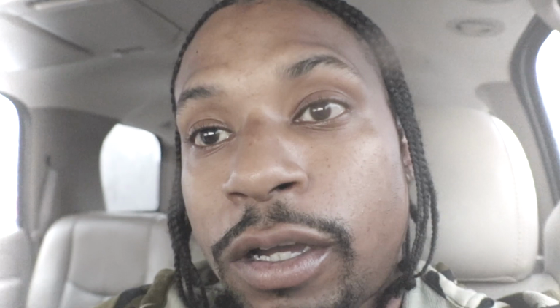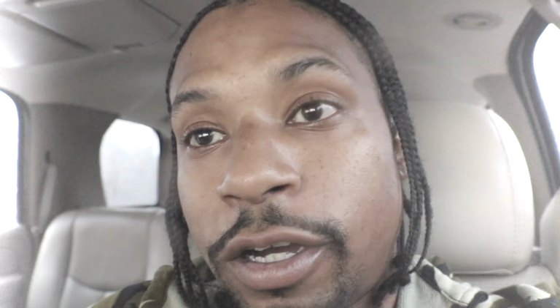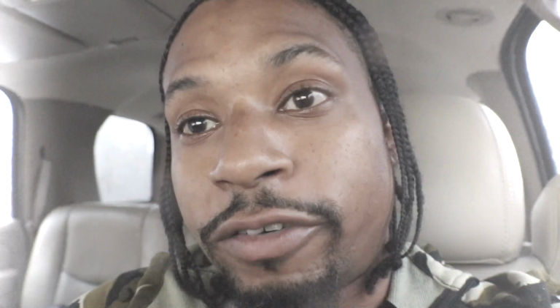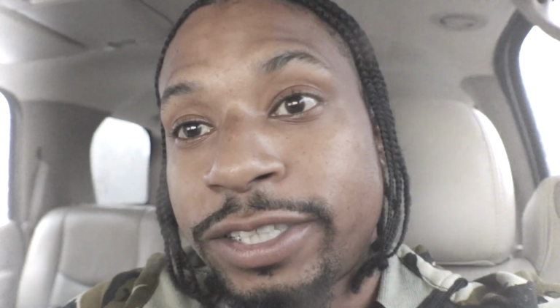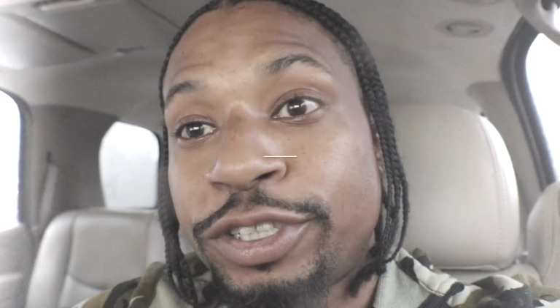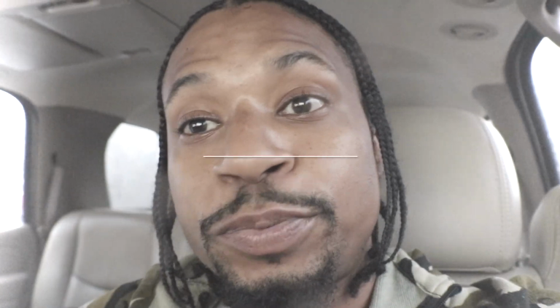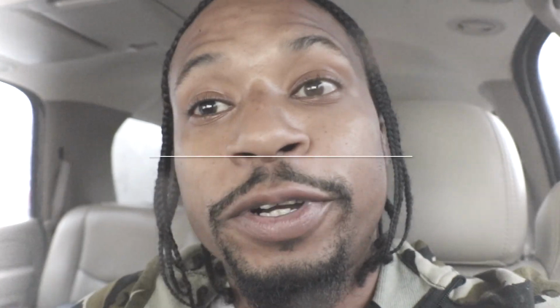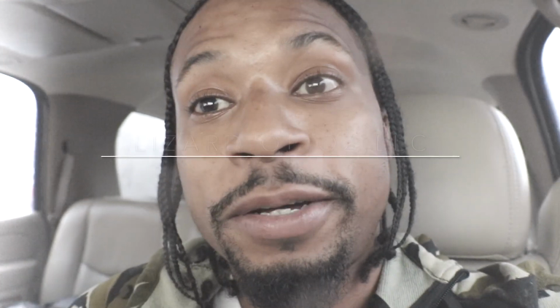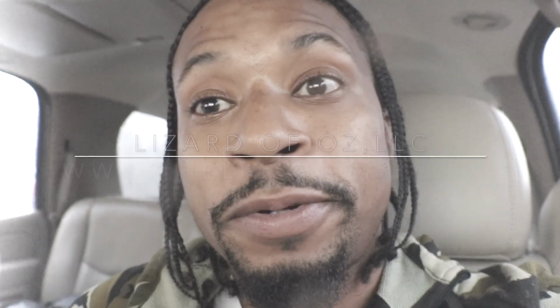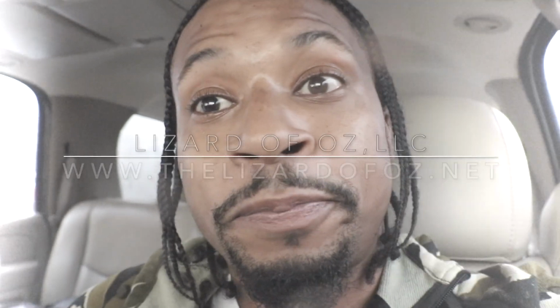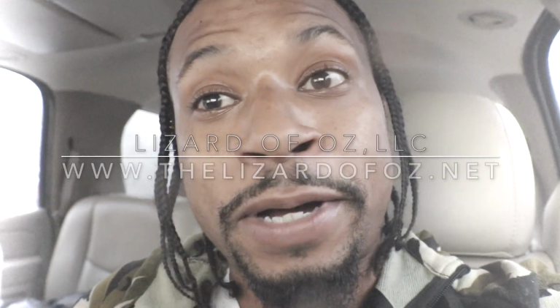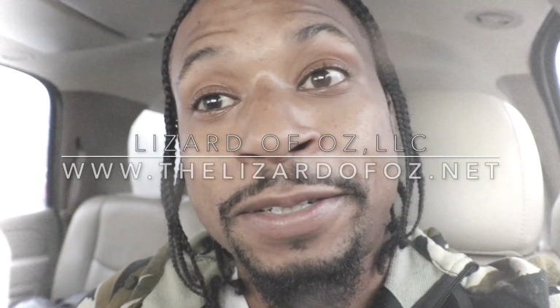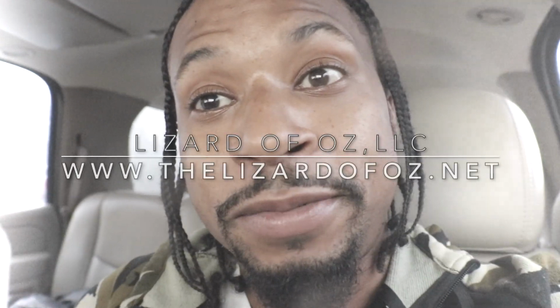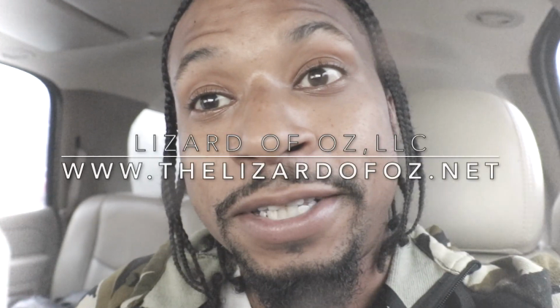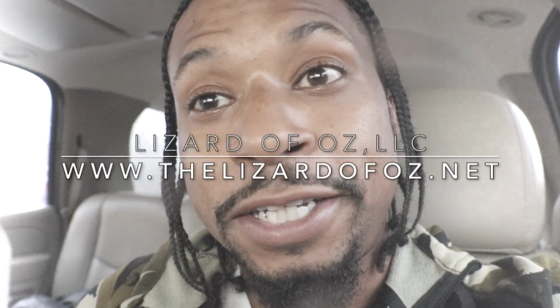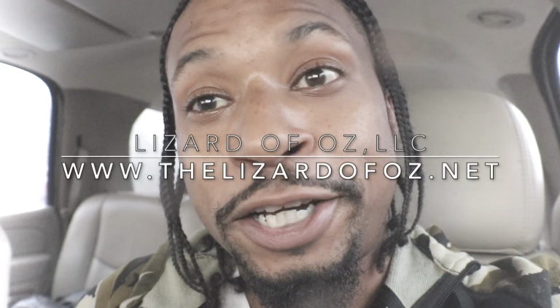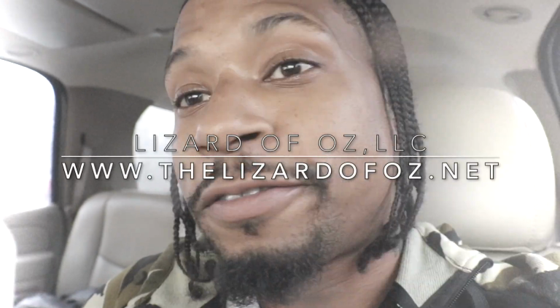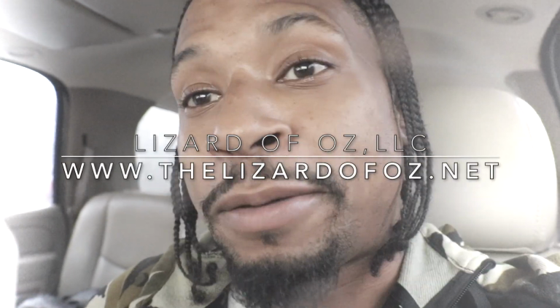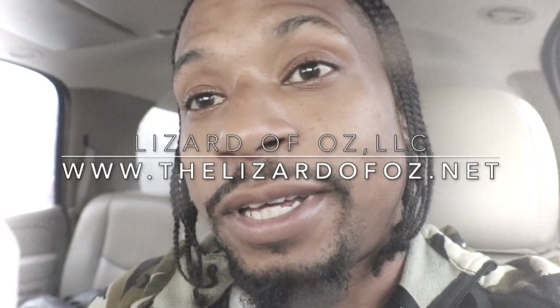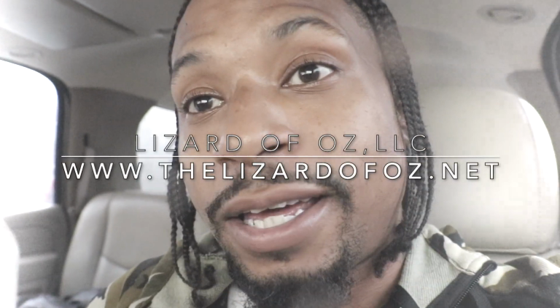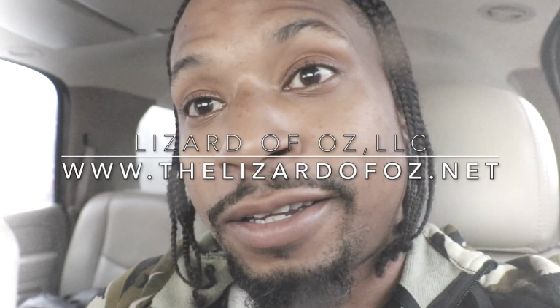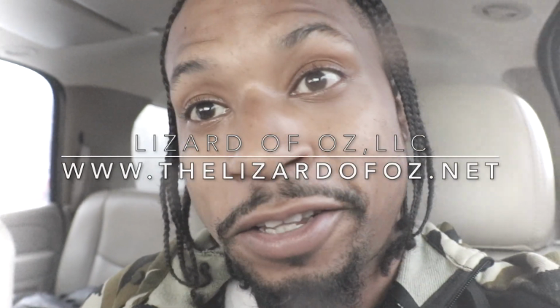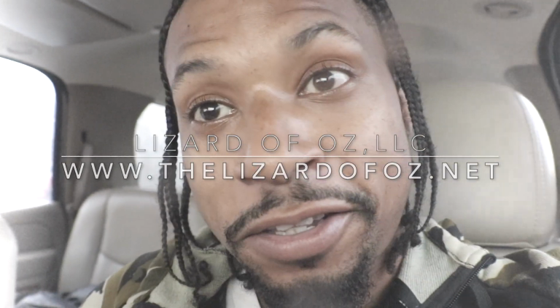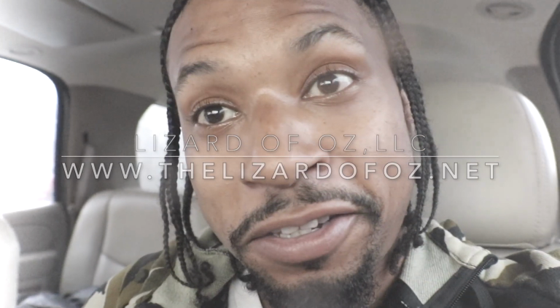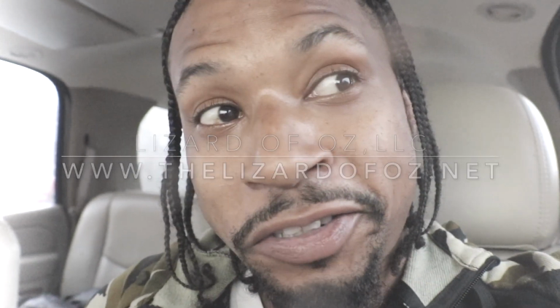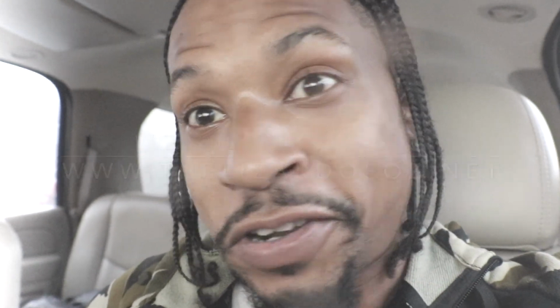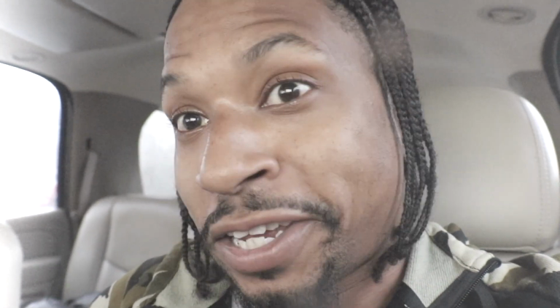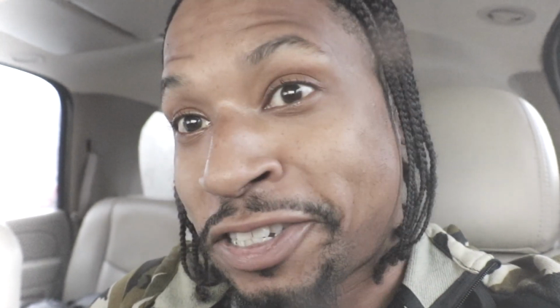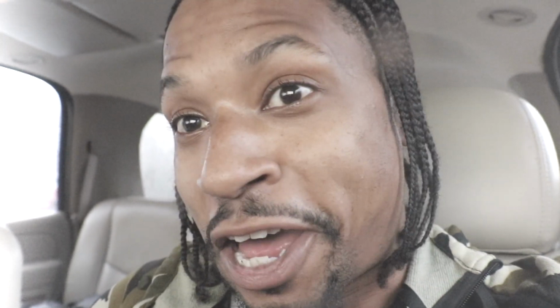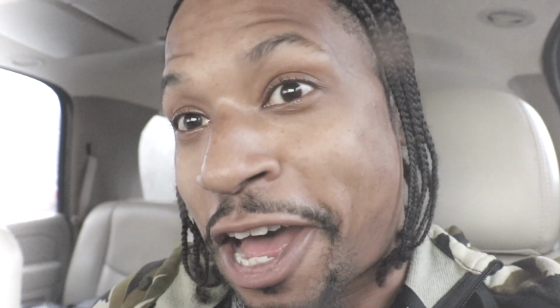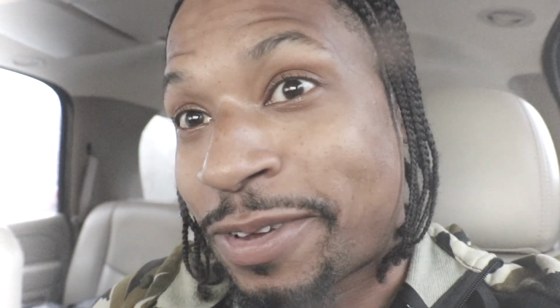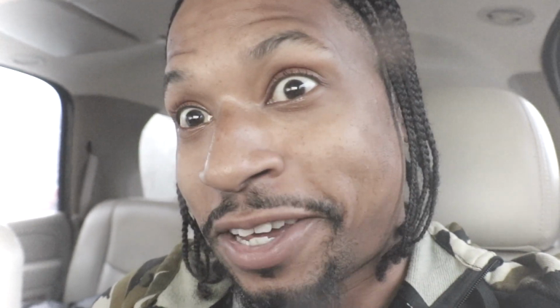All right, so just pulled up. About to meet the family and get the dragons. I'm excited.